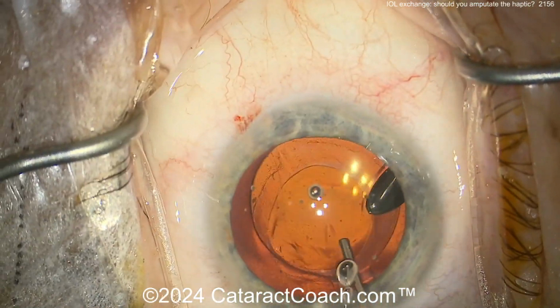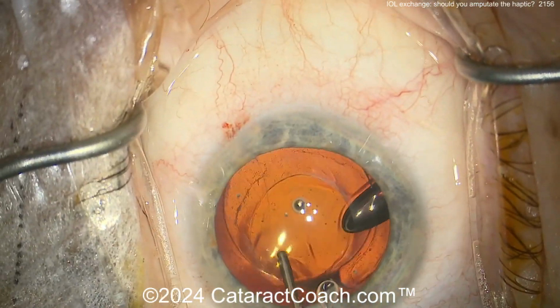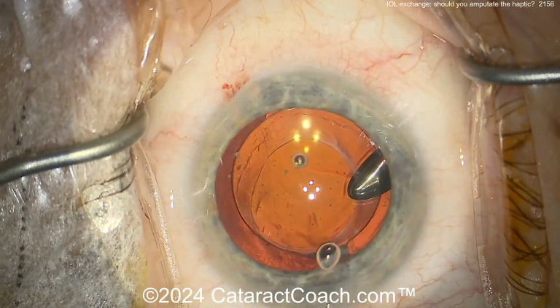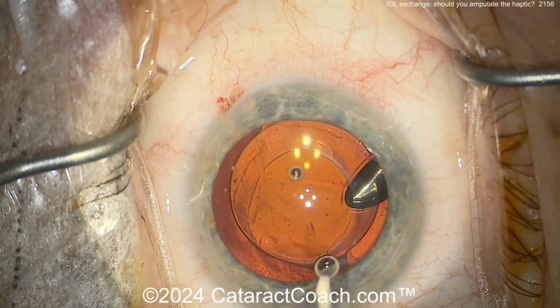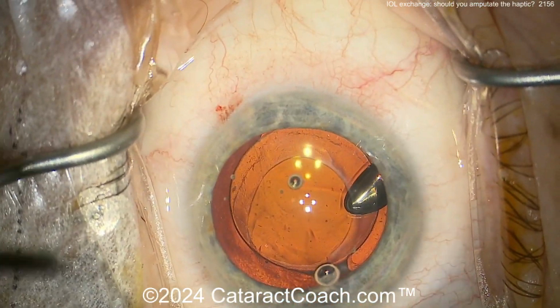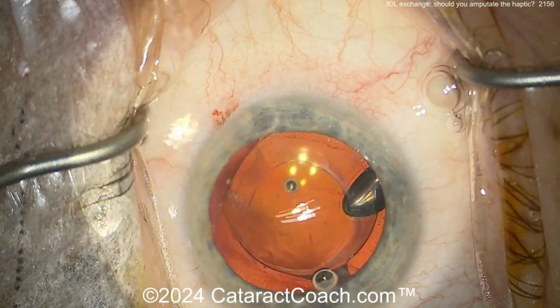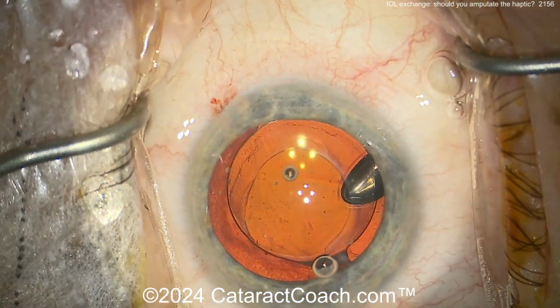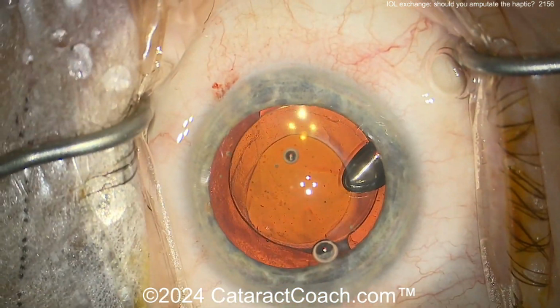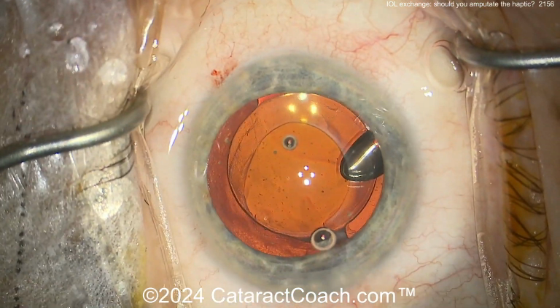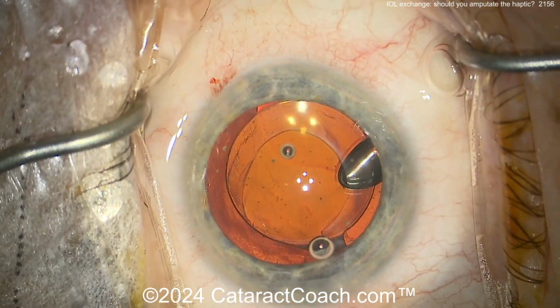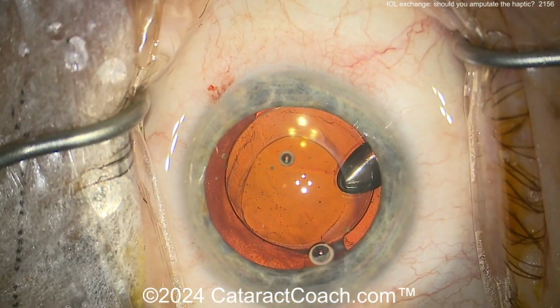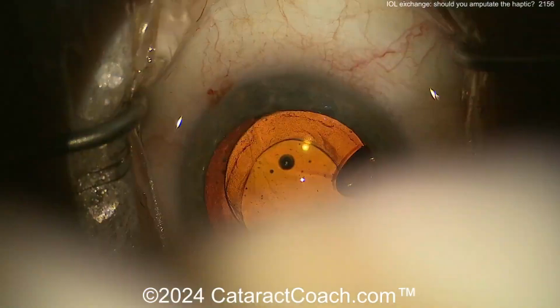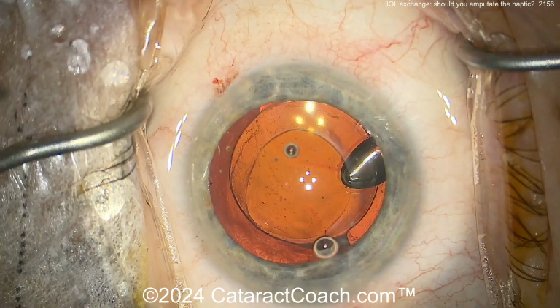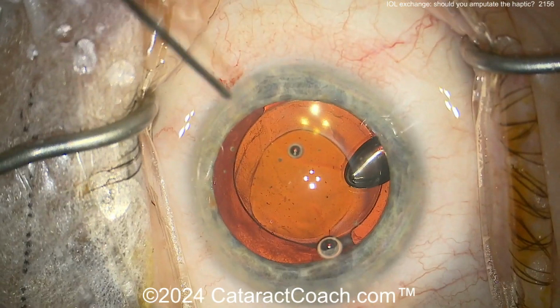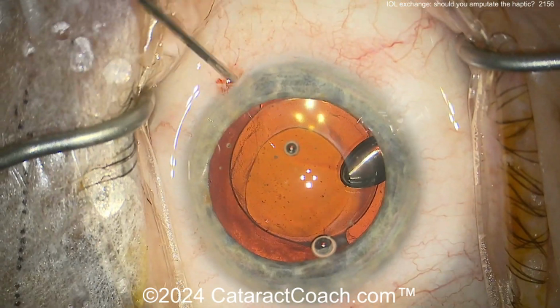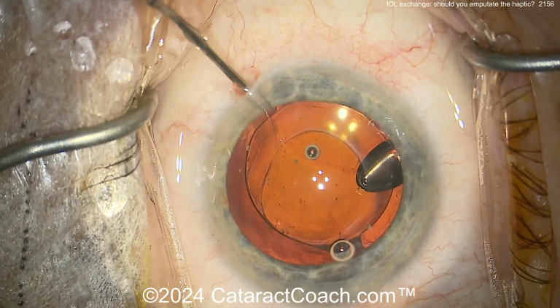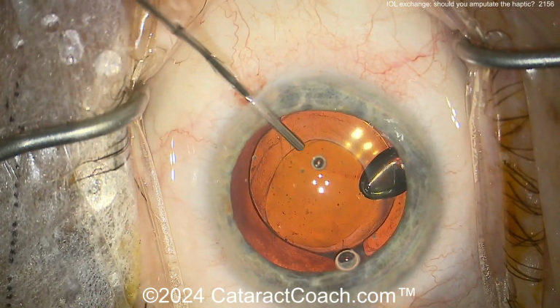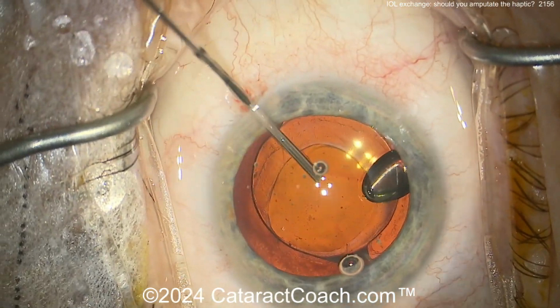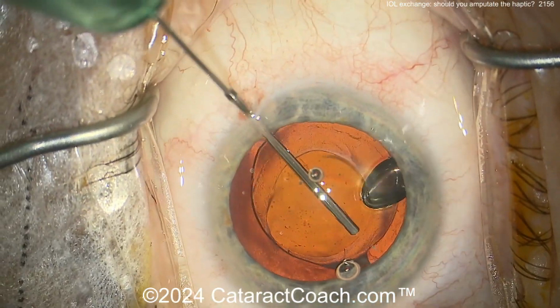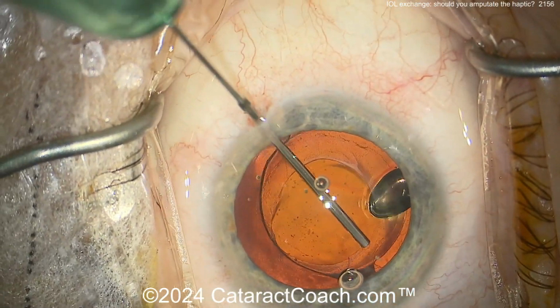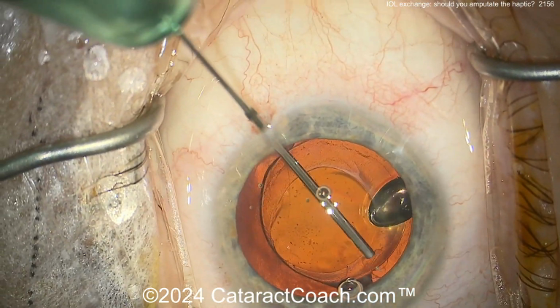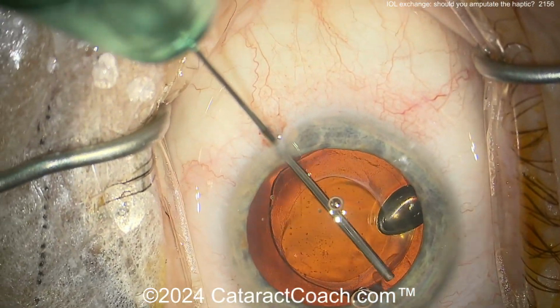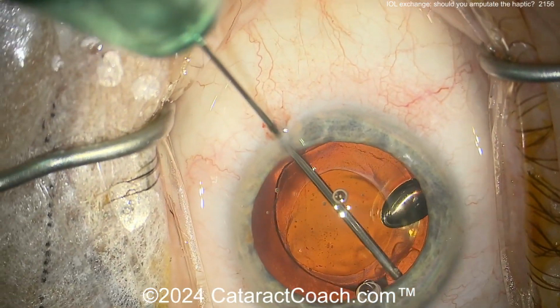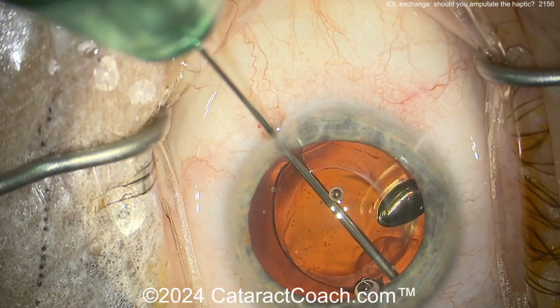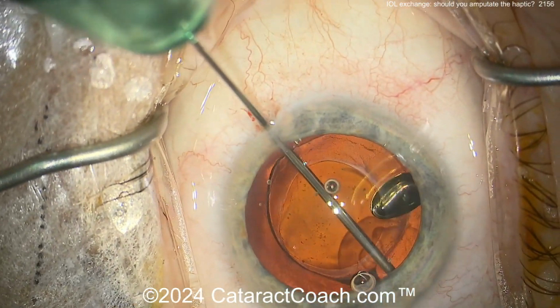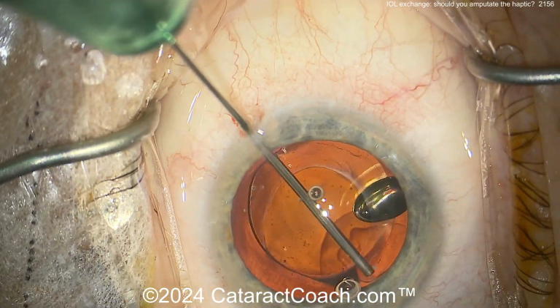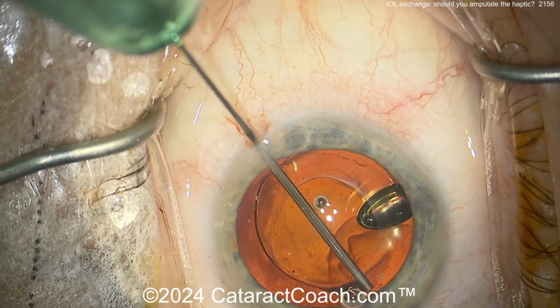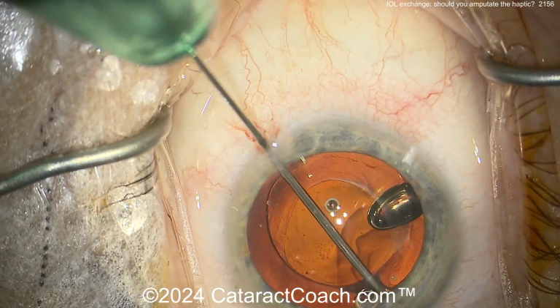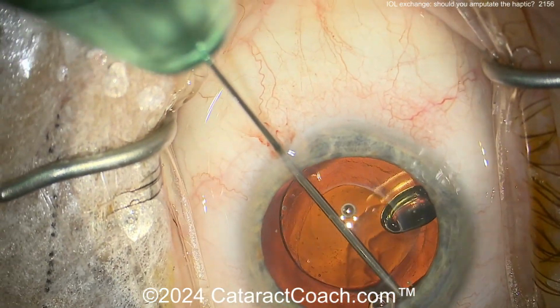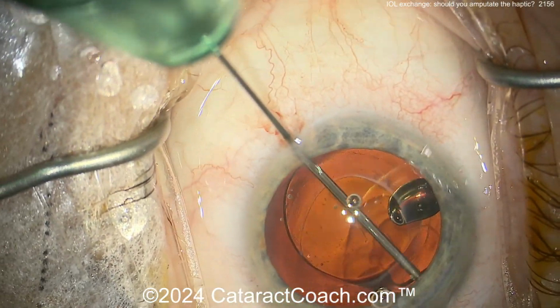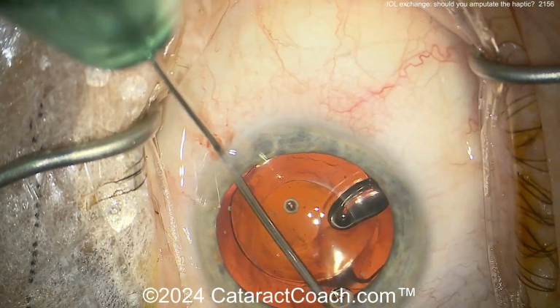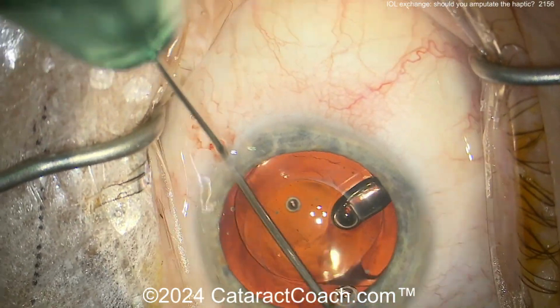You better be there — we're going to have a great time. If you're going to the ASCRS meeting, you absolutely need to come to that course.